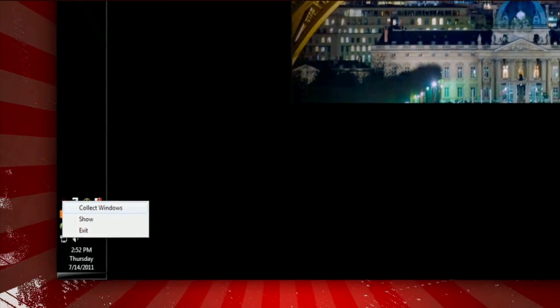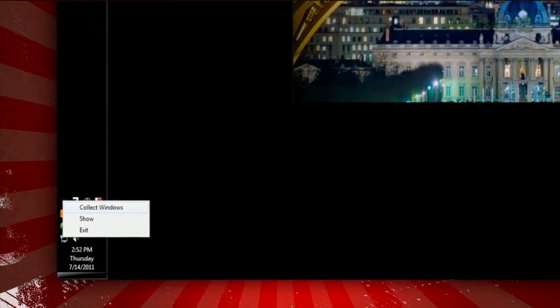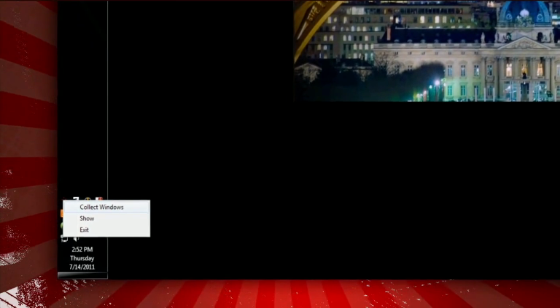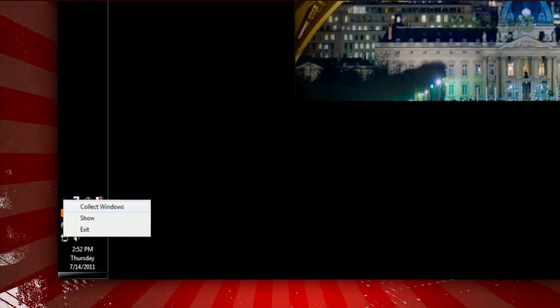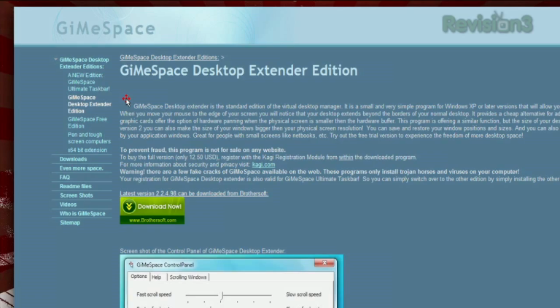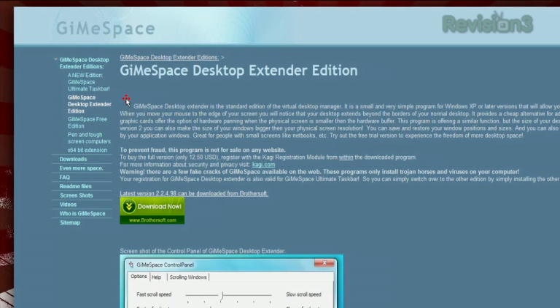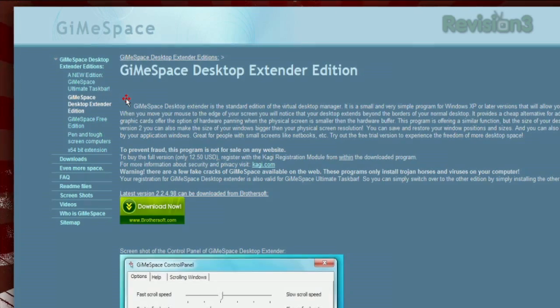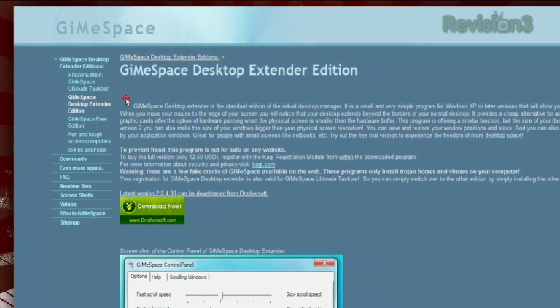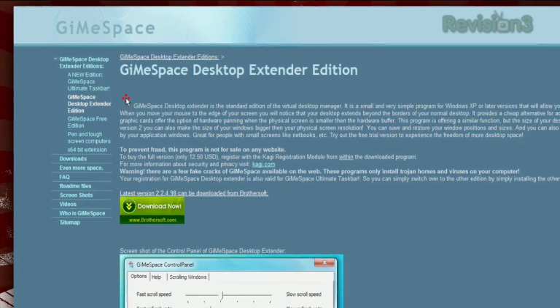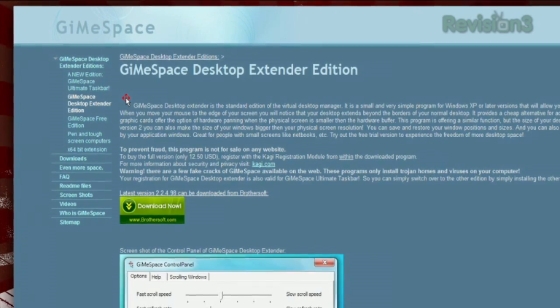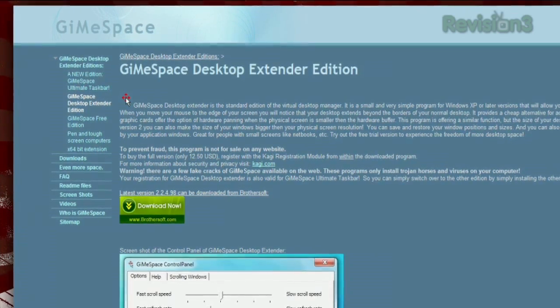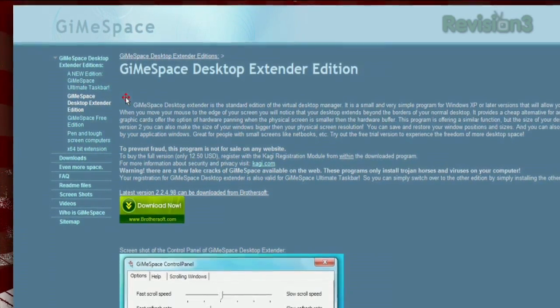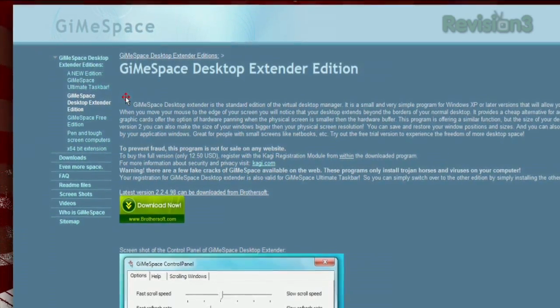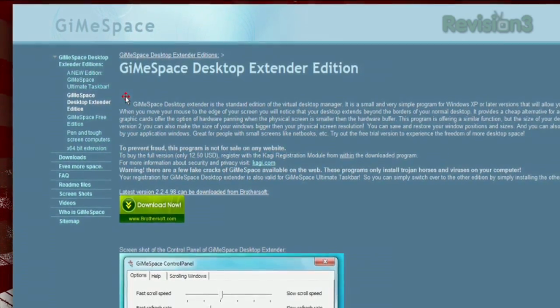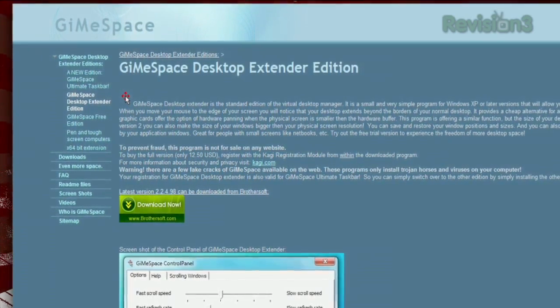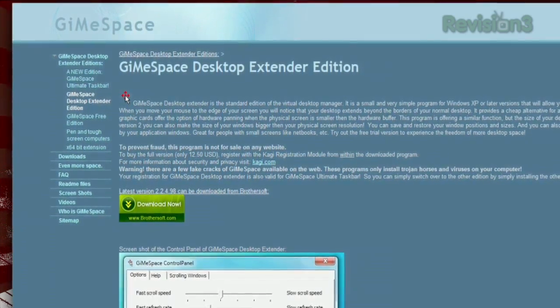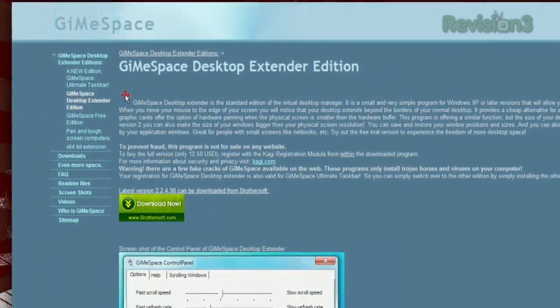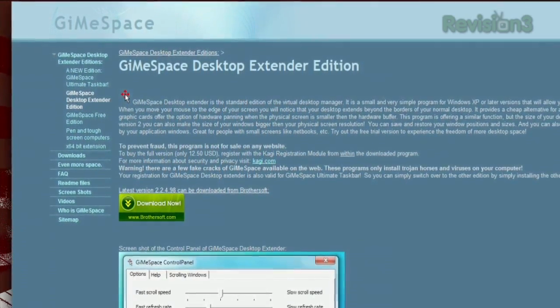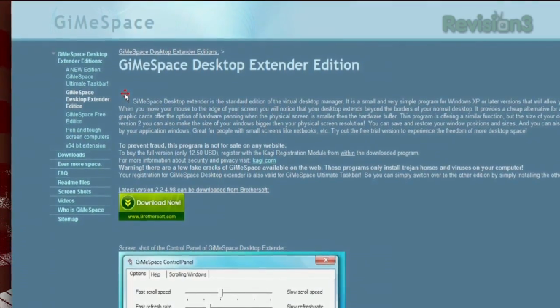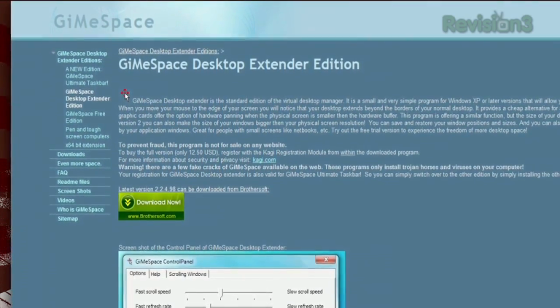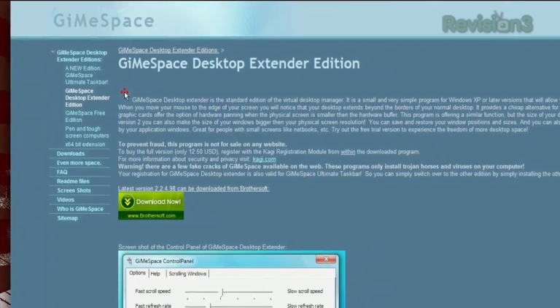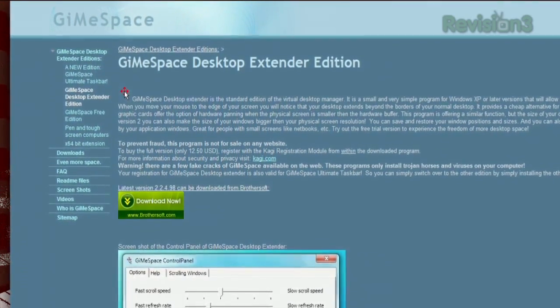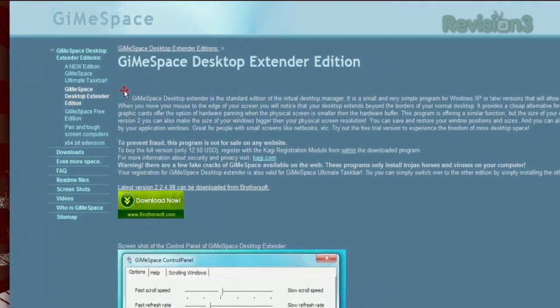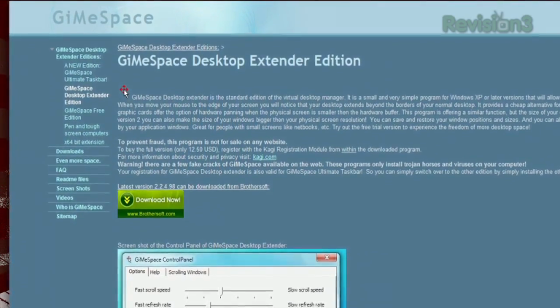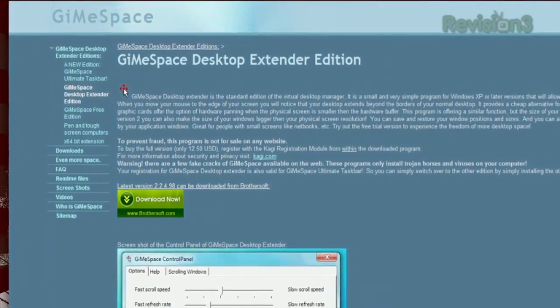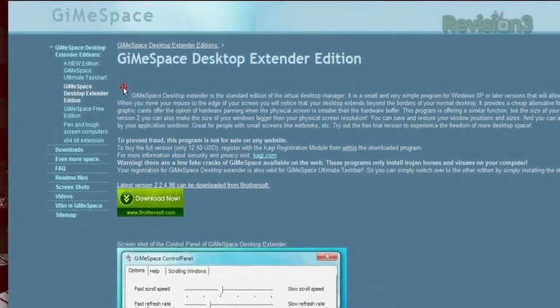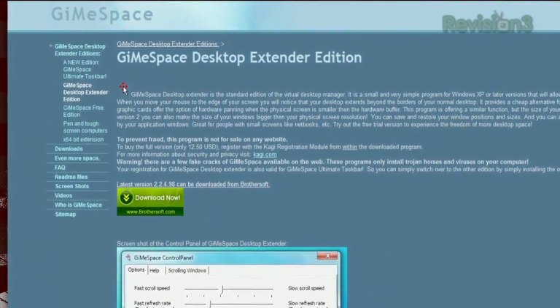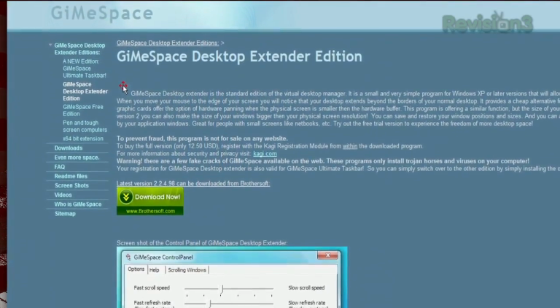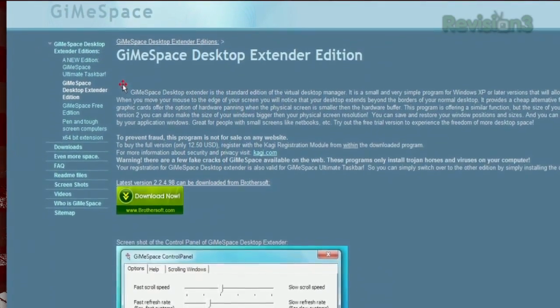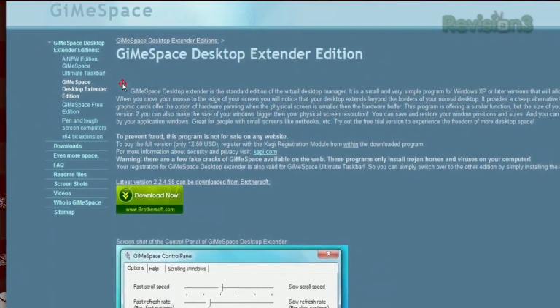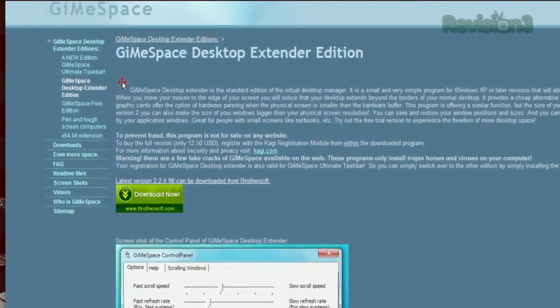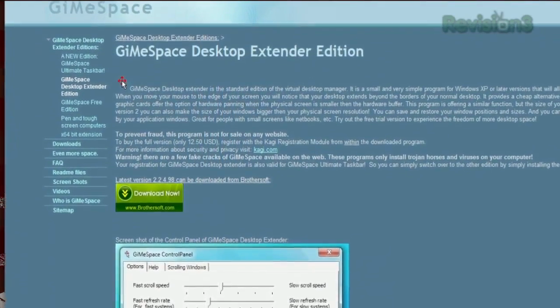And if you love this app, the paid version allows for more advanced features, including being able to extend vertically.